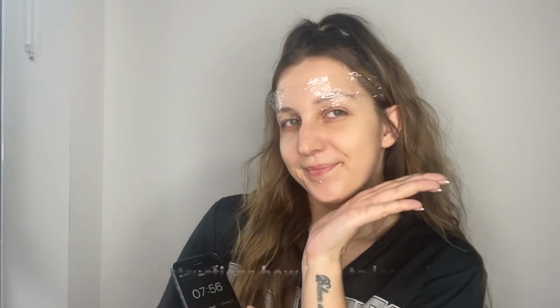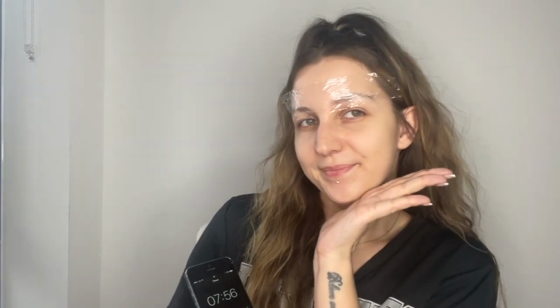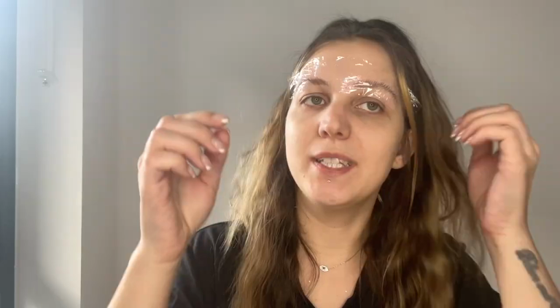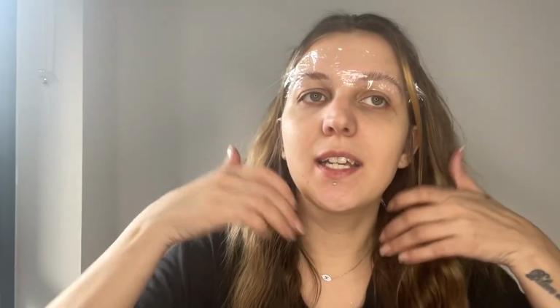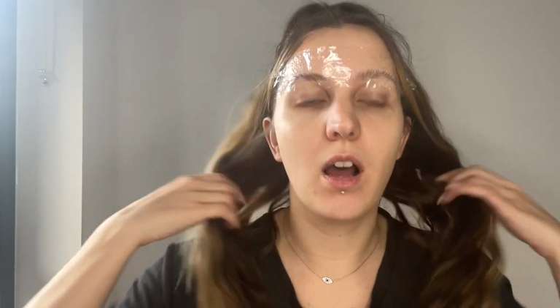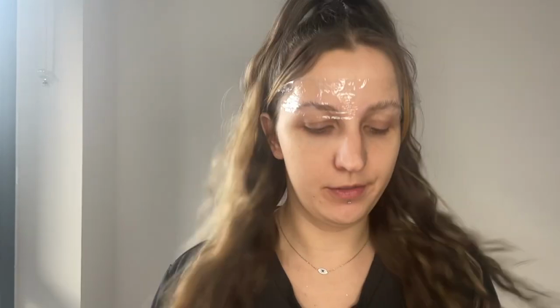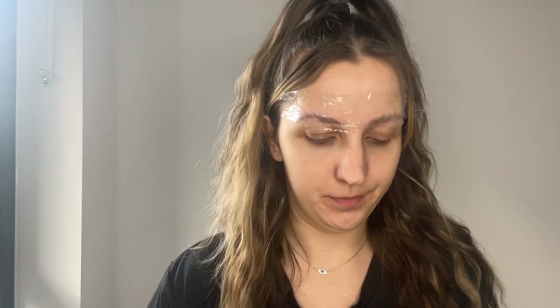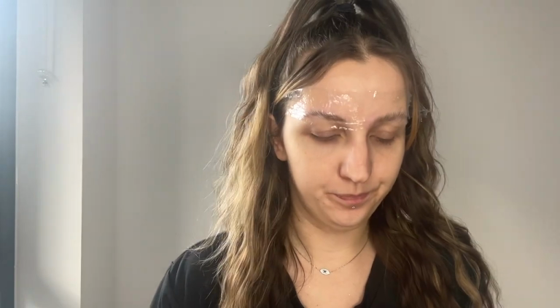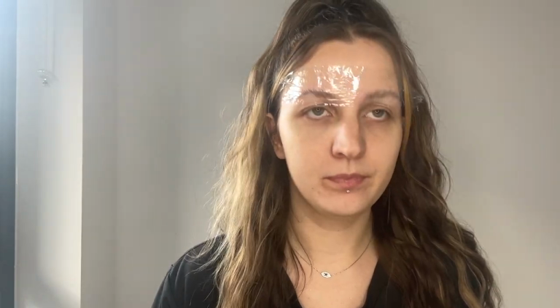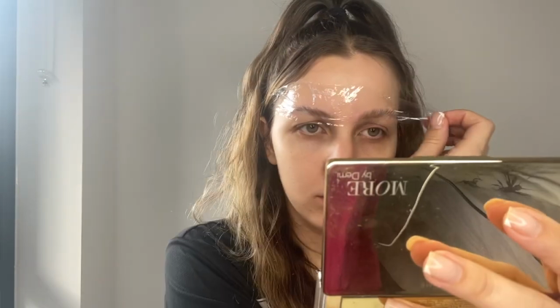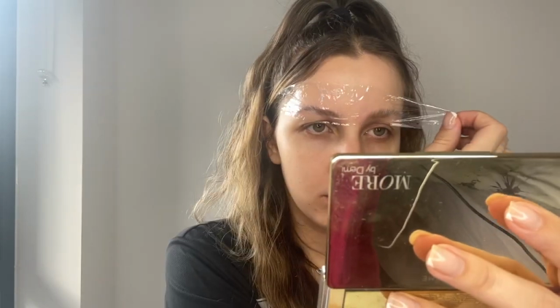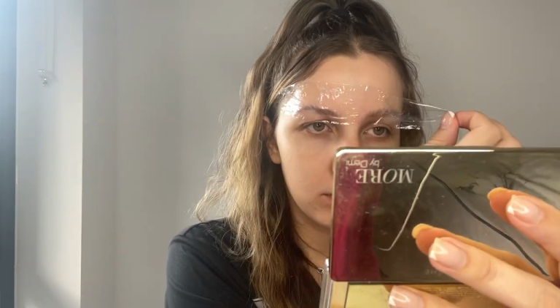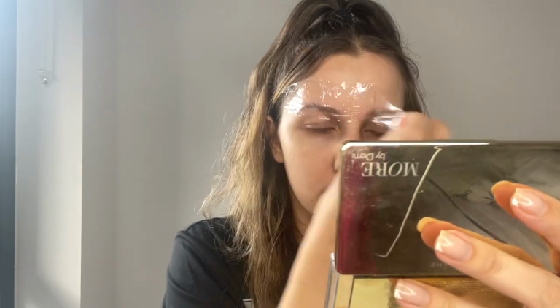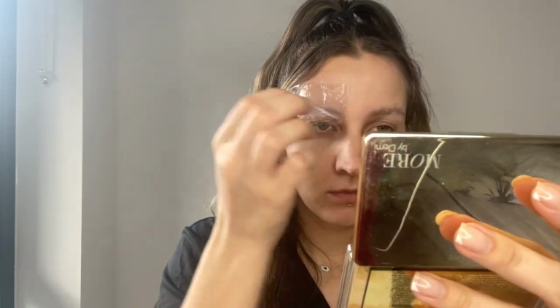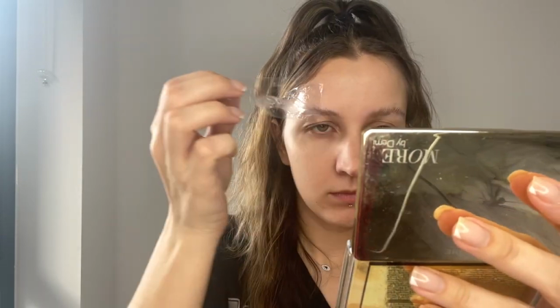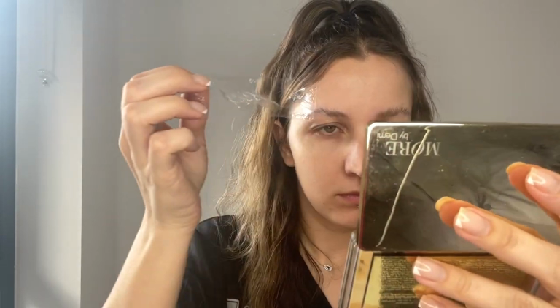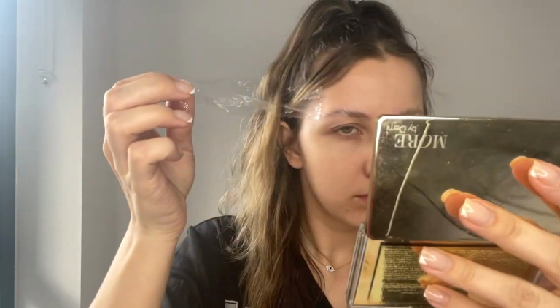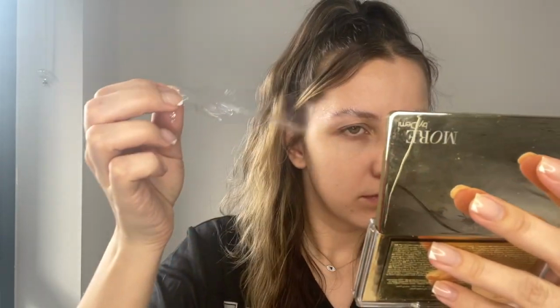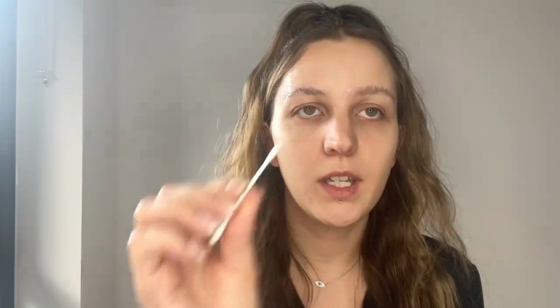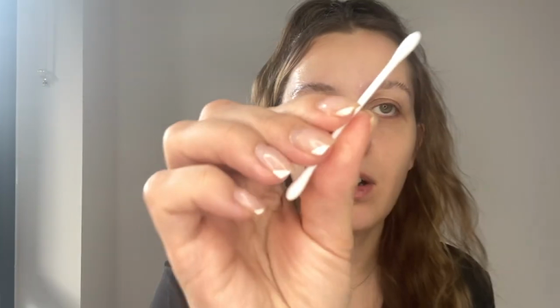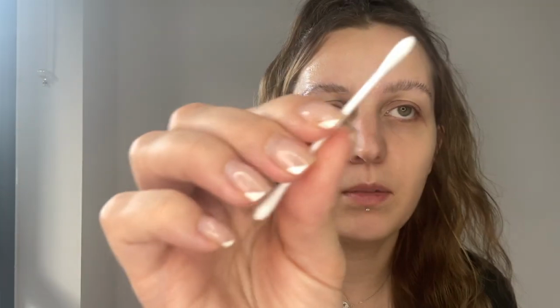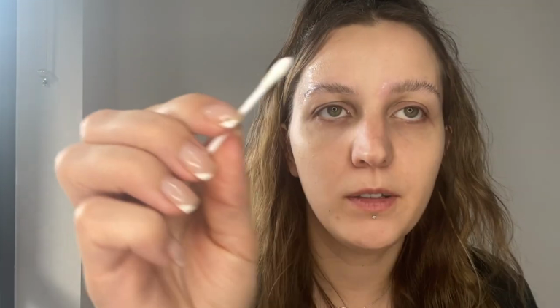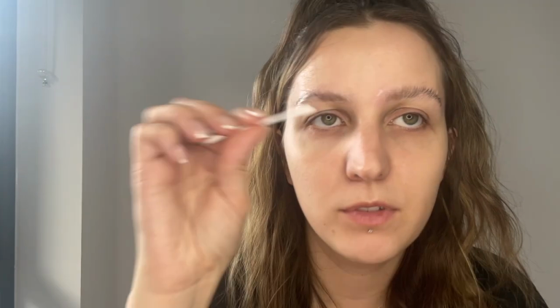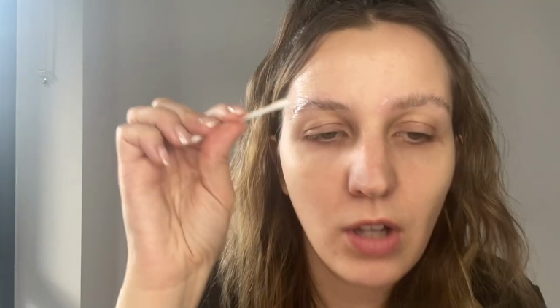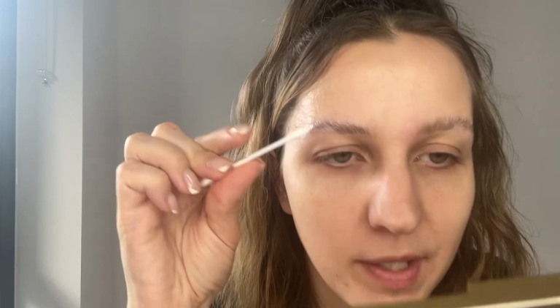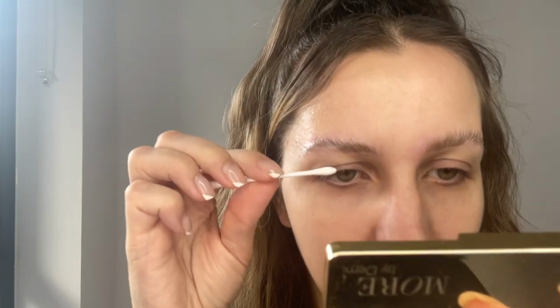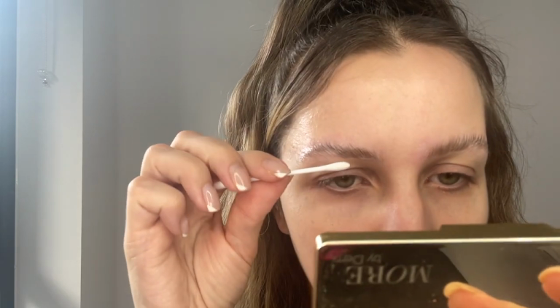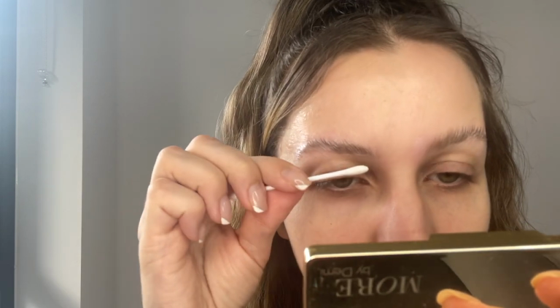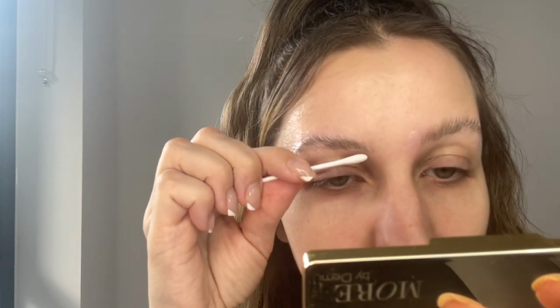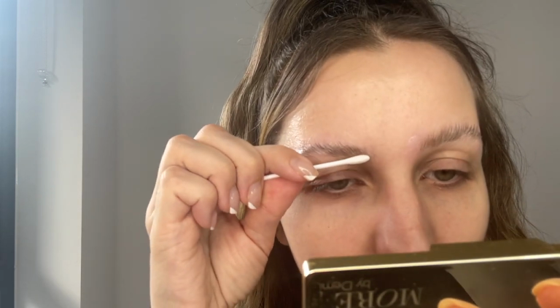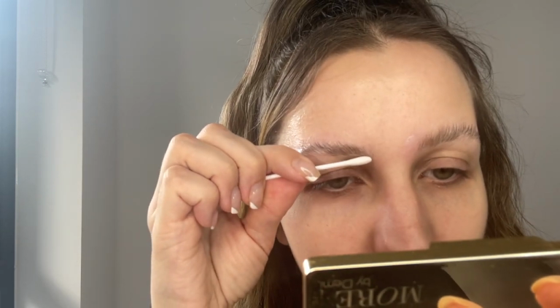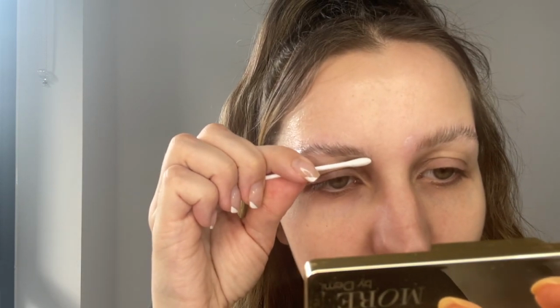Take it off, then get a cotton pad and start with the eyebrow you started first.